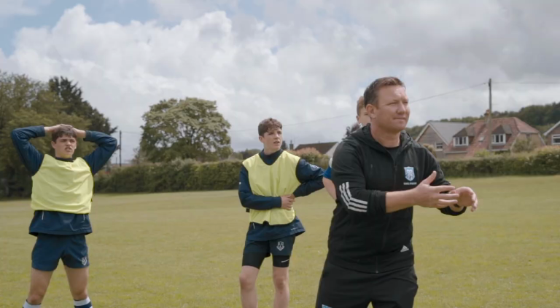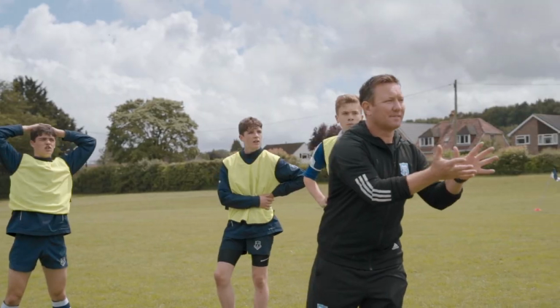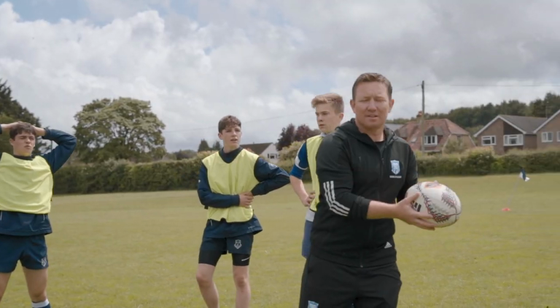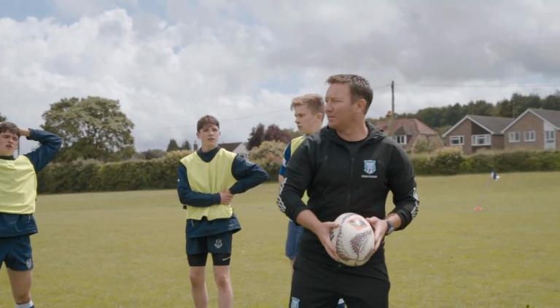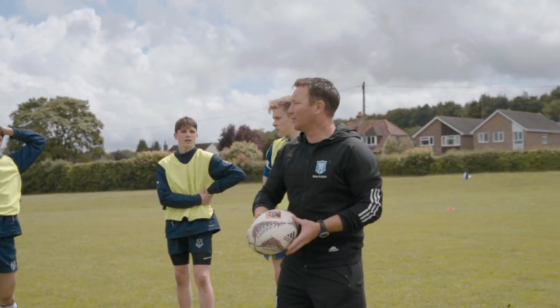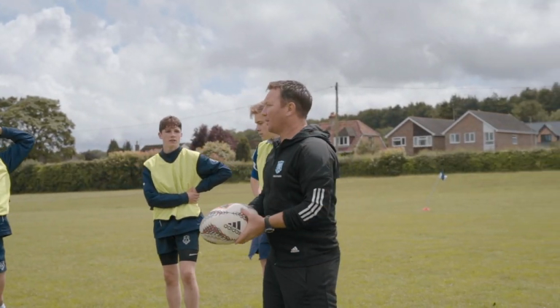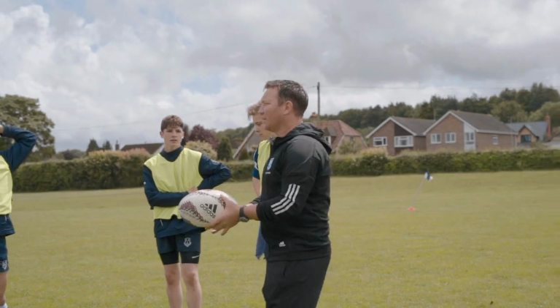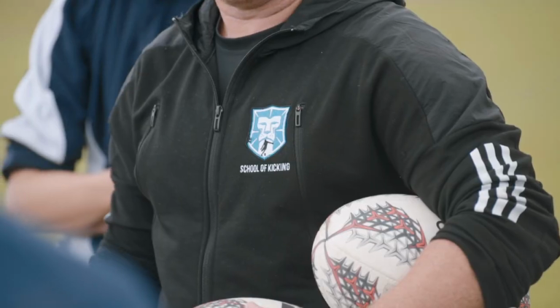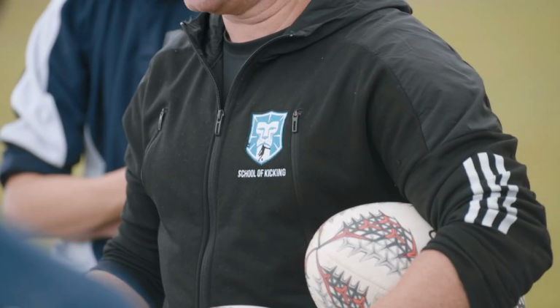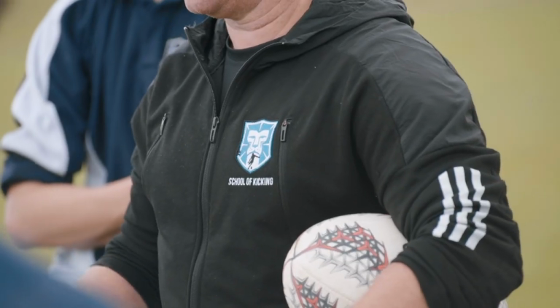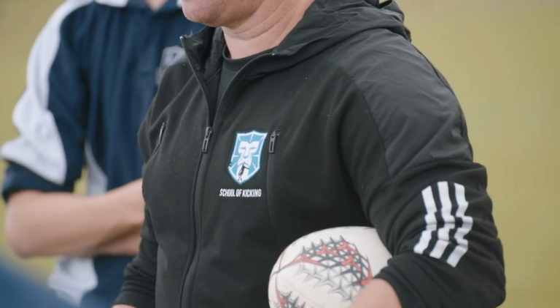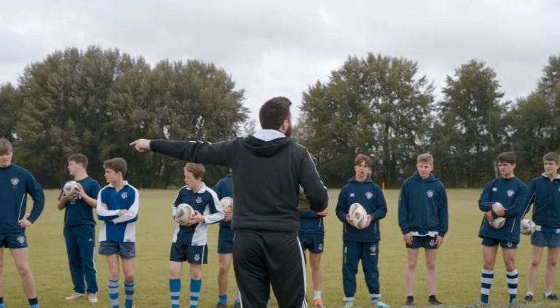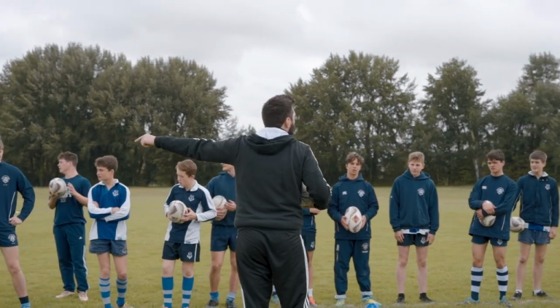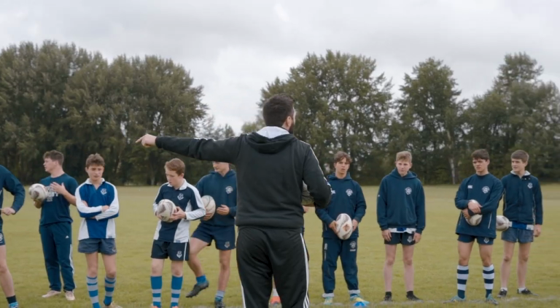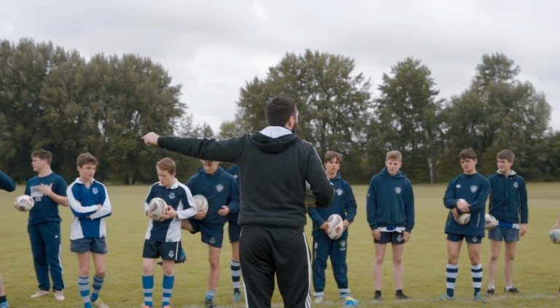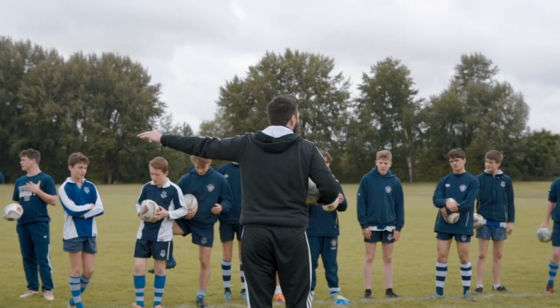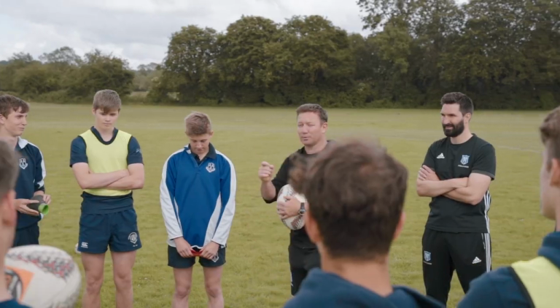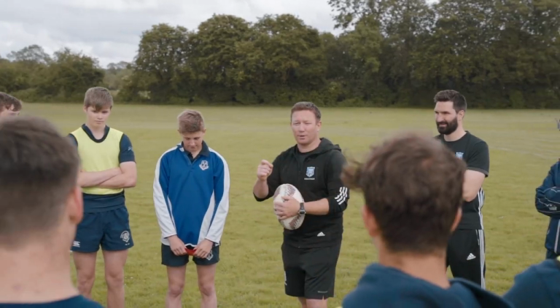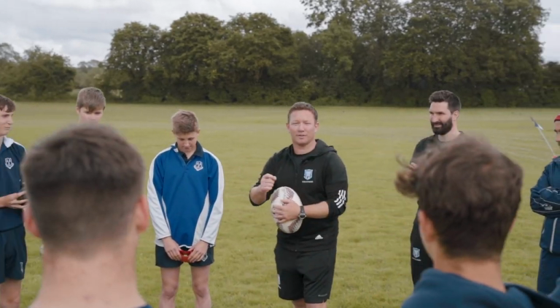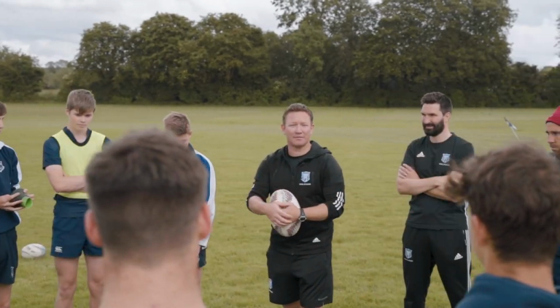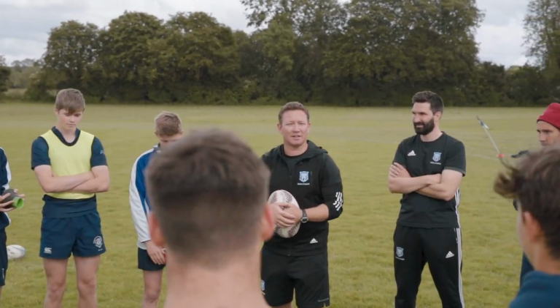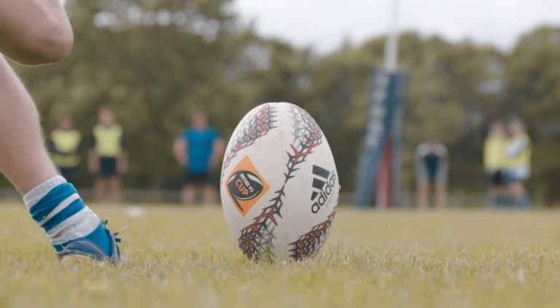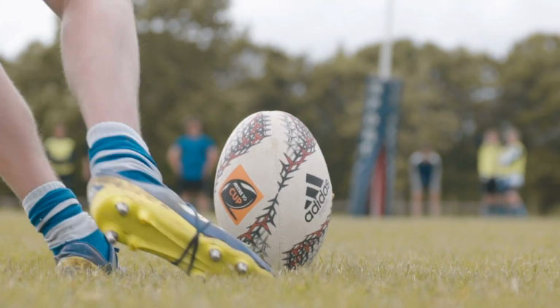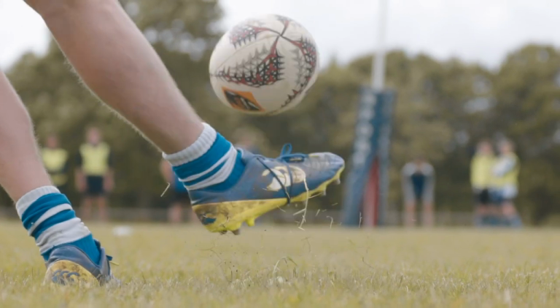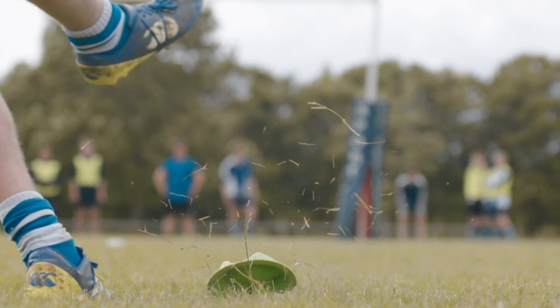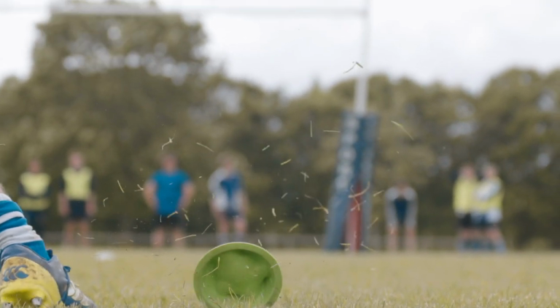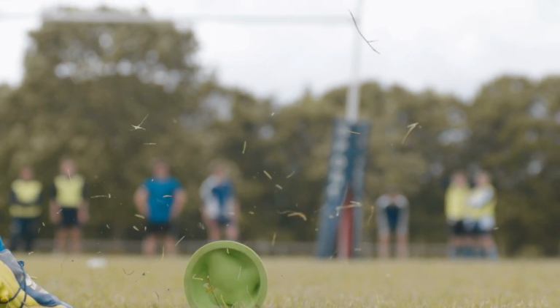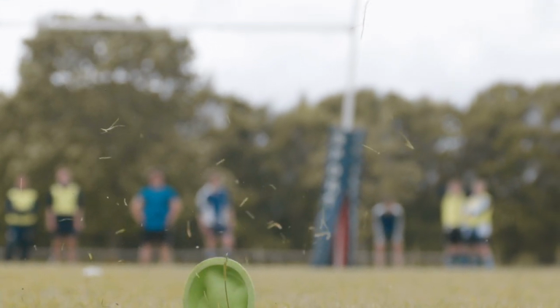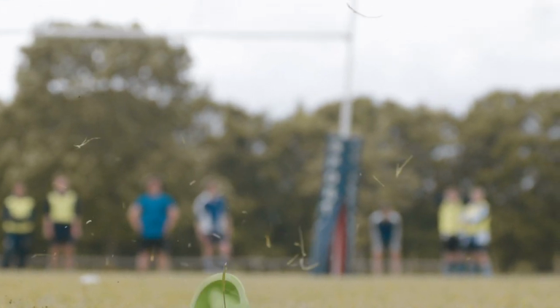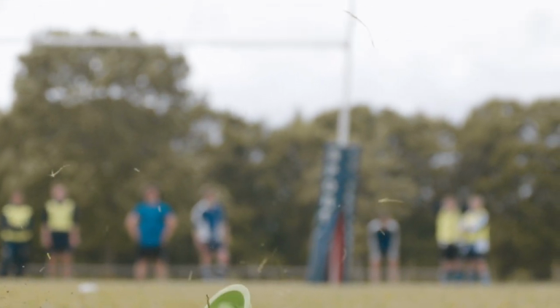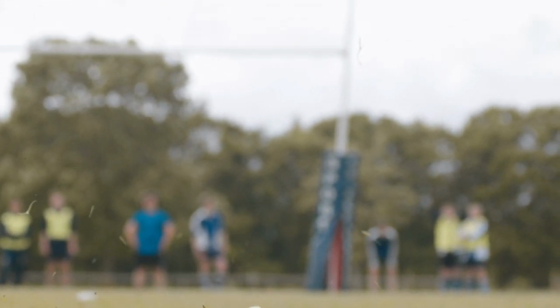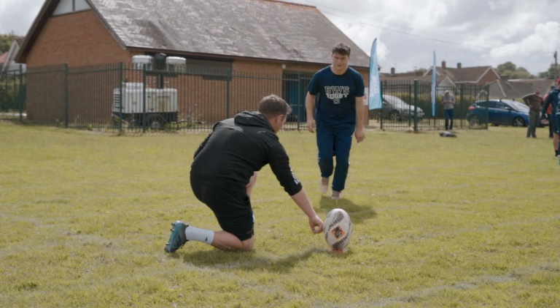Guys, we put to you that a way of kicking with more power and with more accuracy is by landing on the same foot that you kick with.